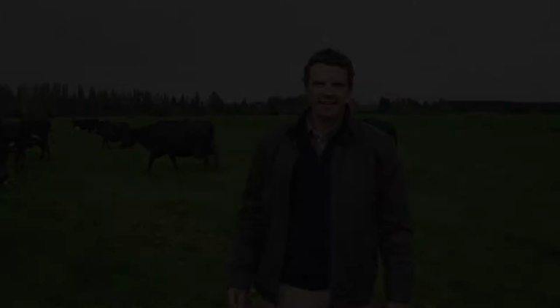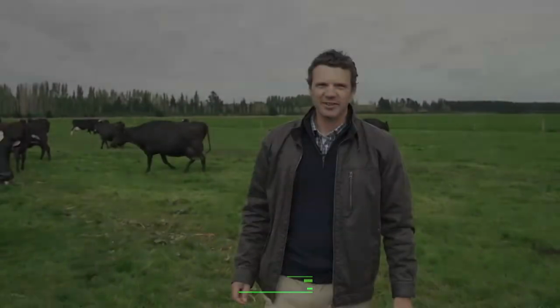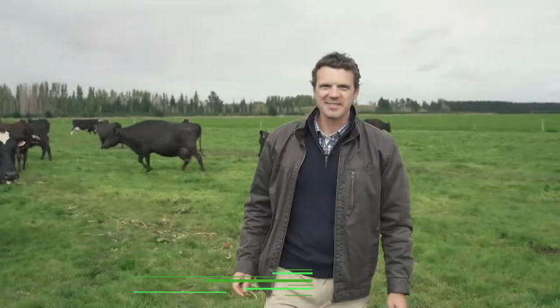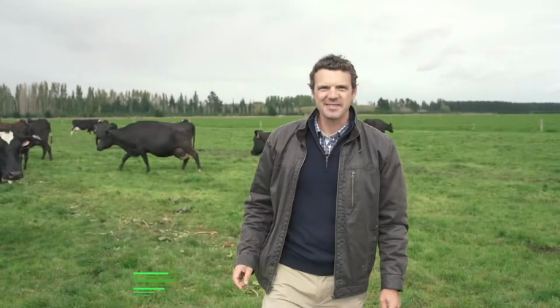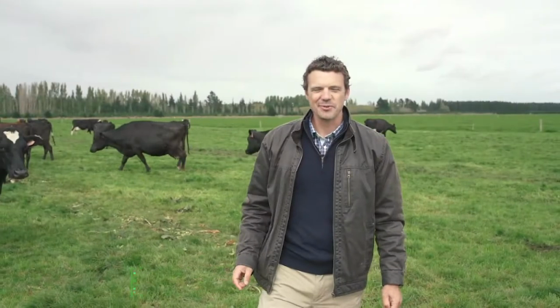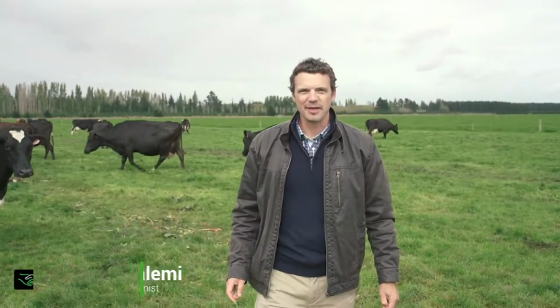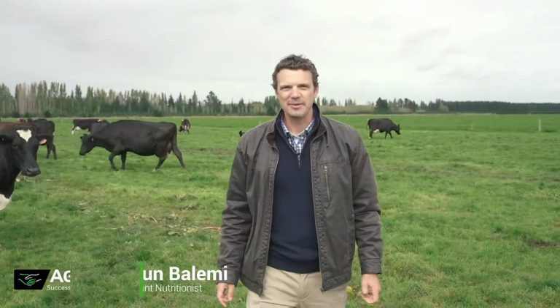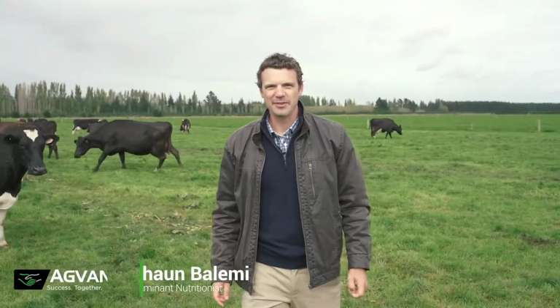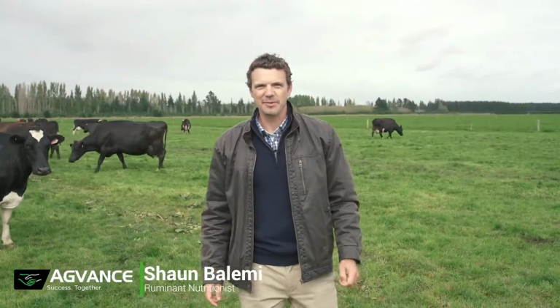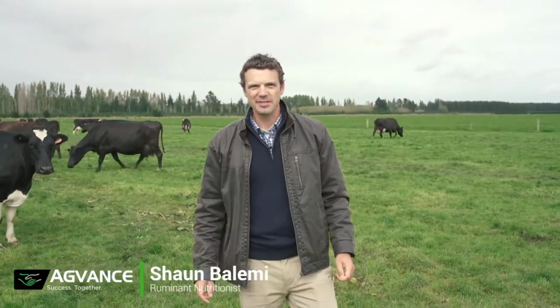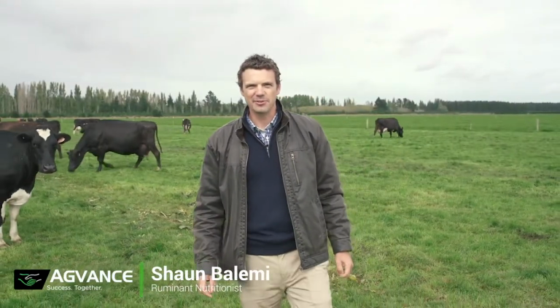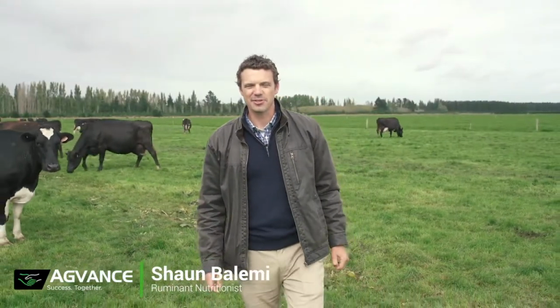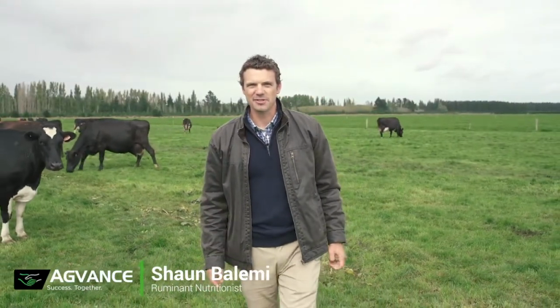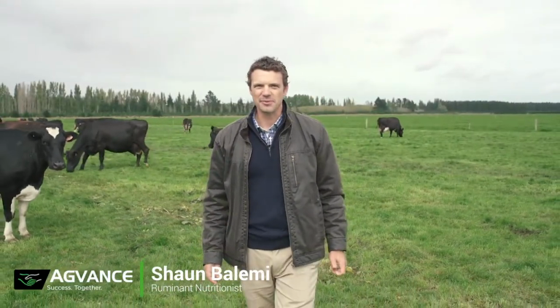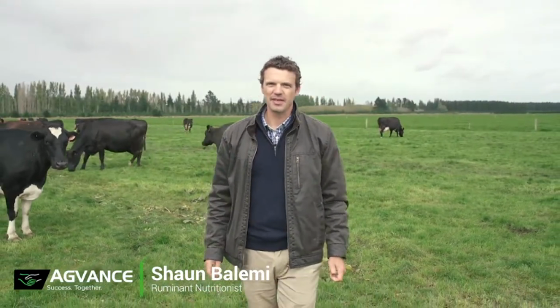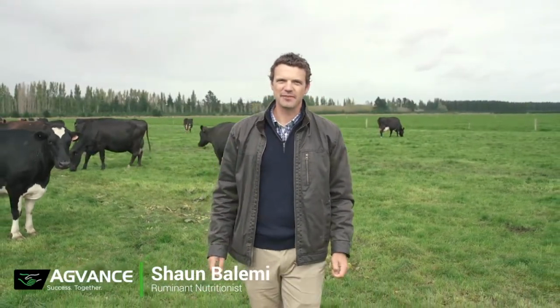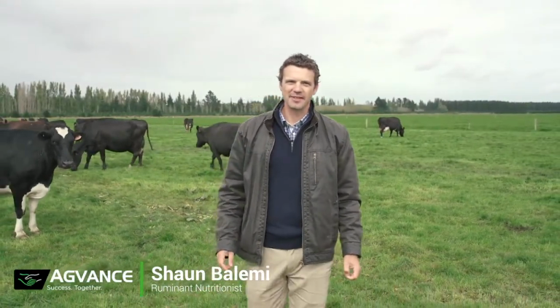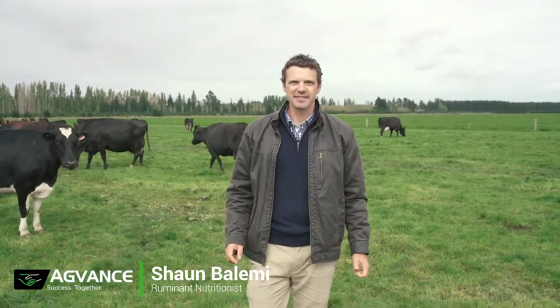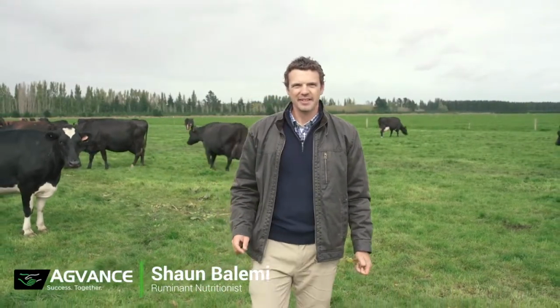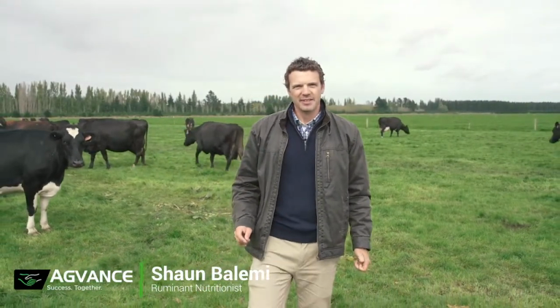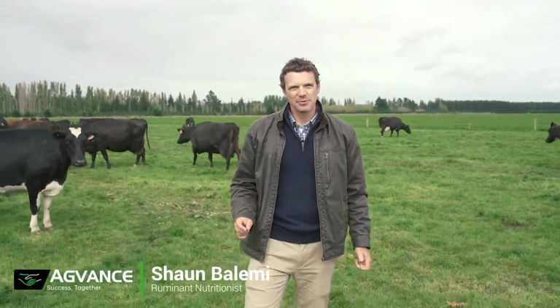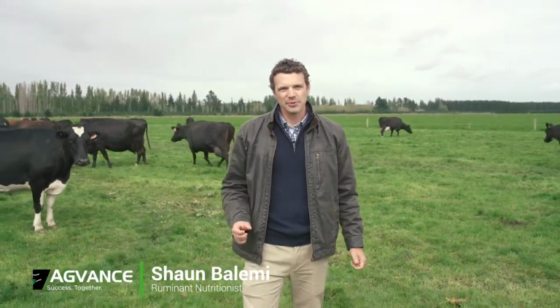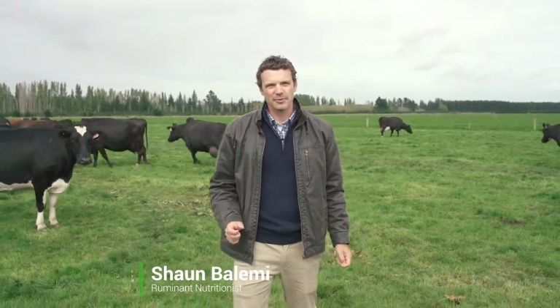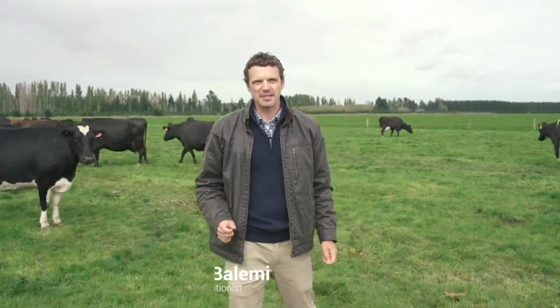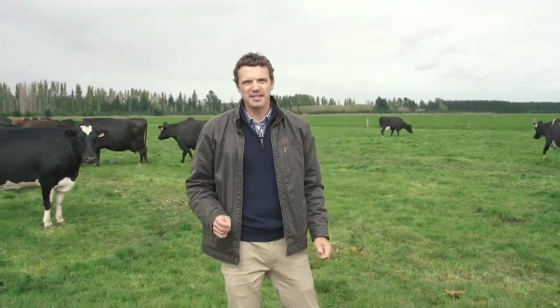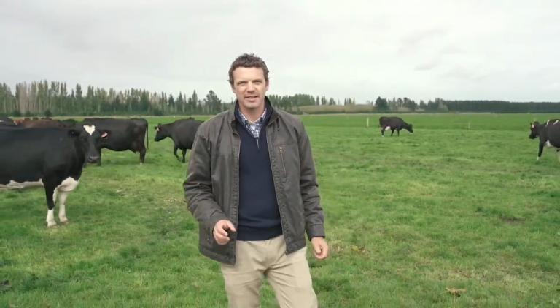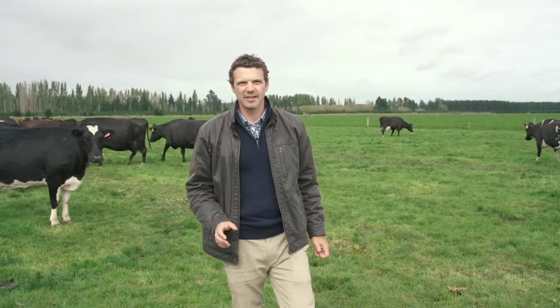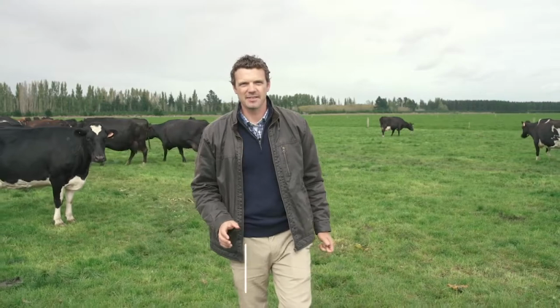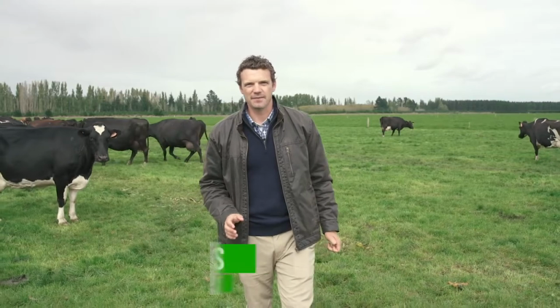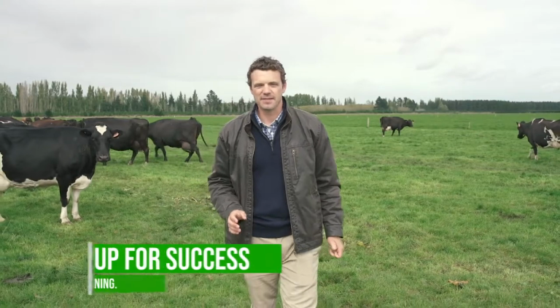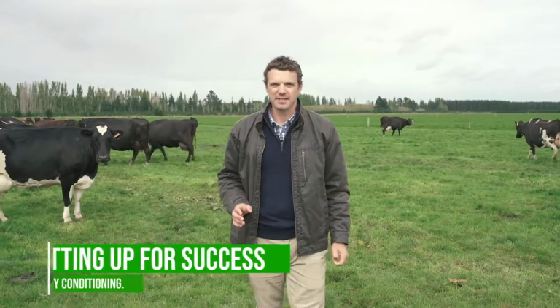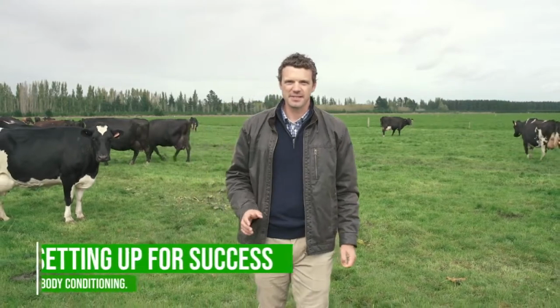Hey guys, it's Sean Belamie here. I'm a deer nutritionist with Agvarns. So we're talking about setting our cows up for success.